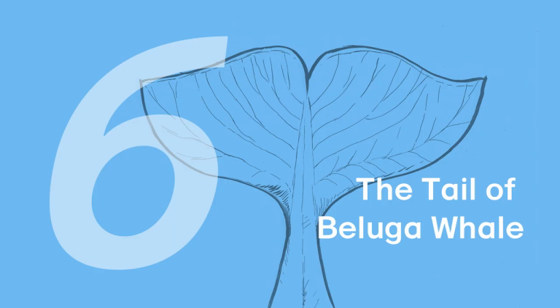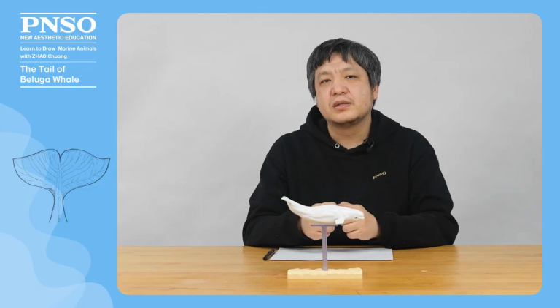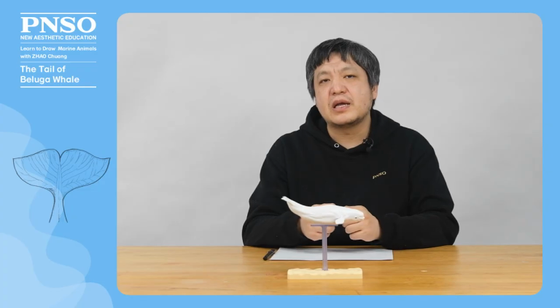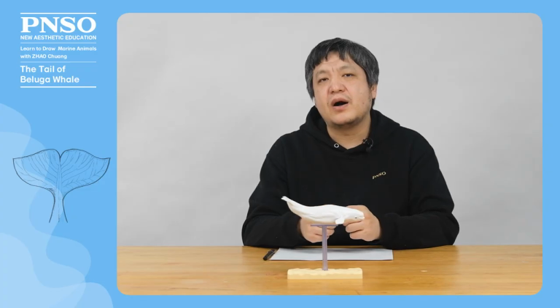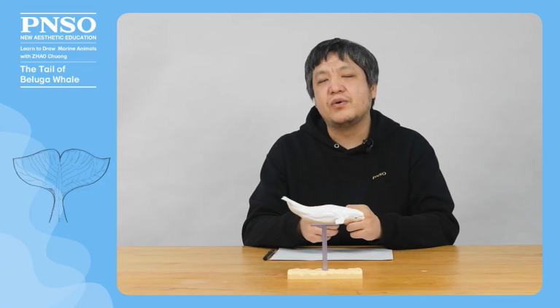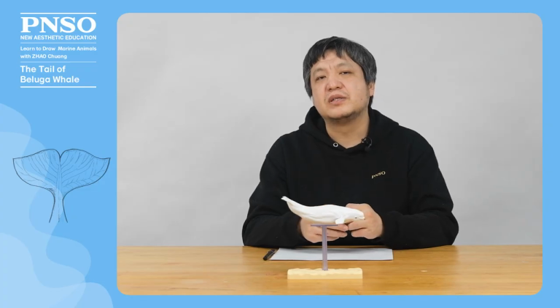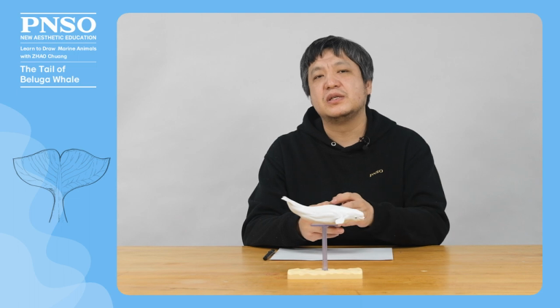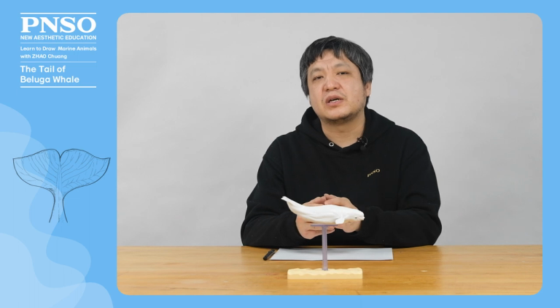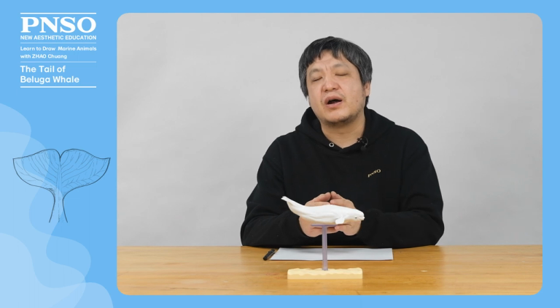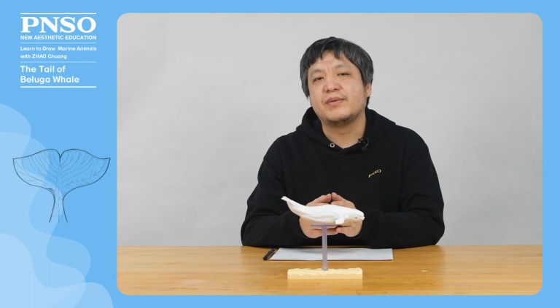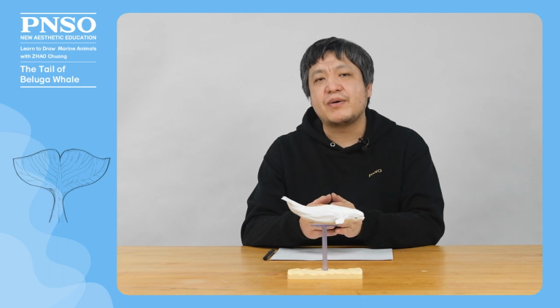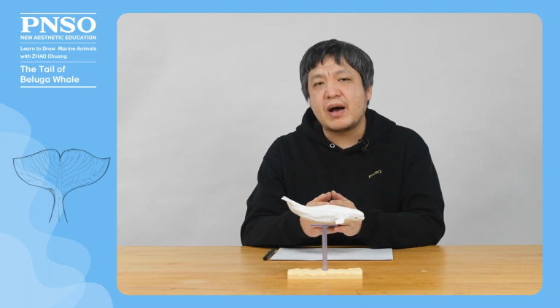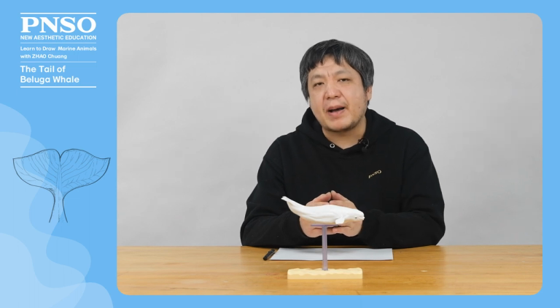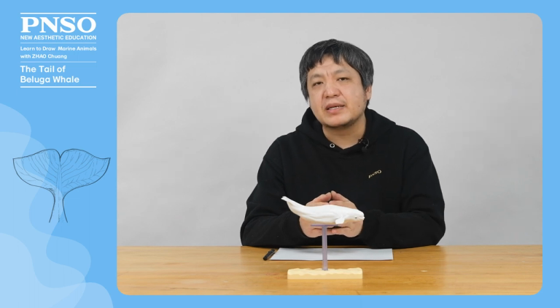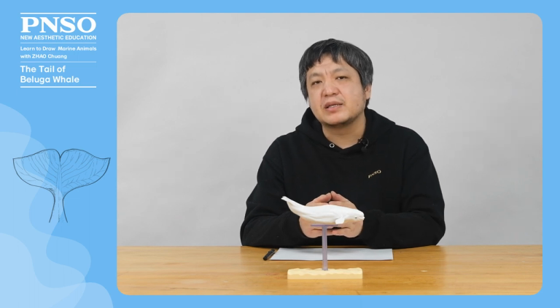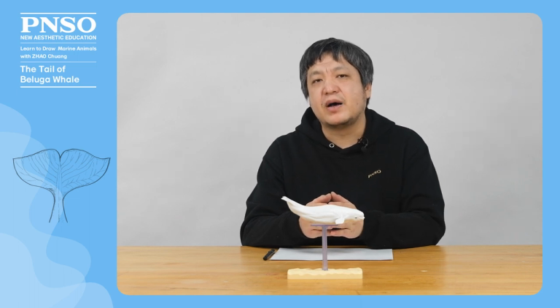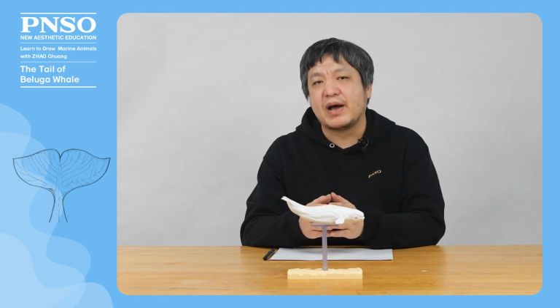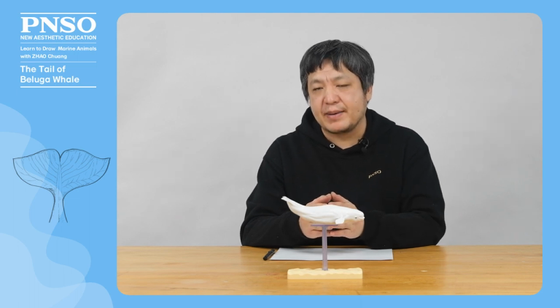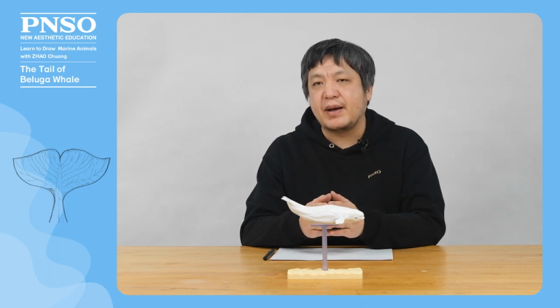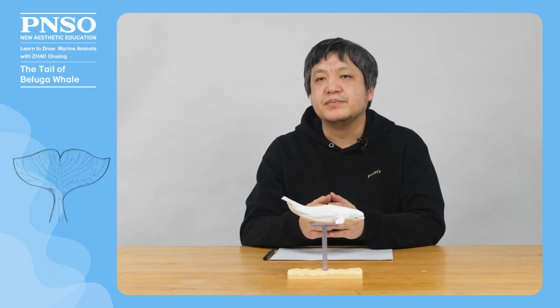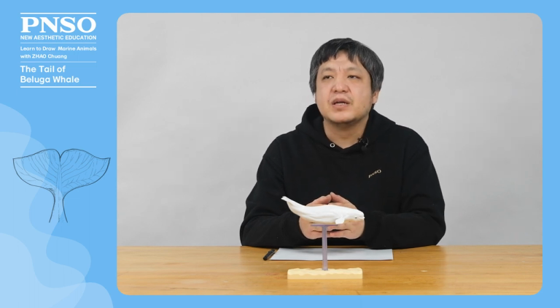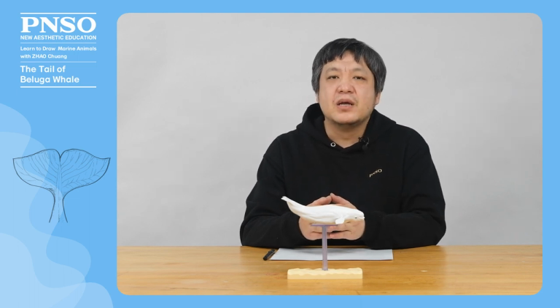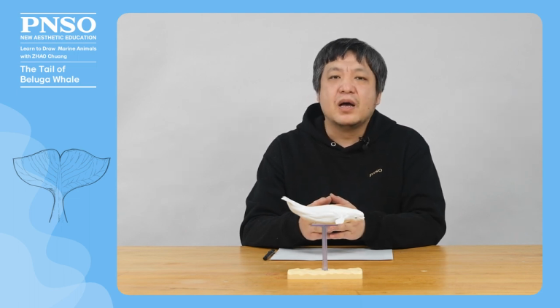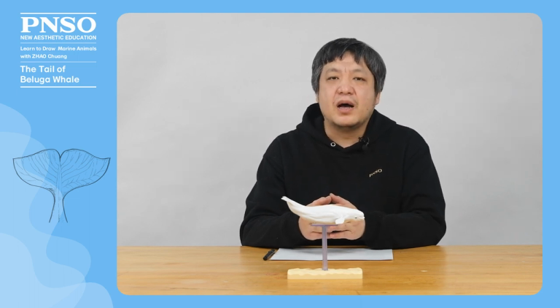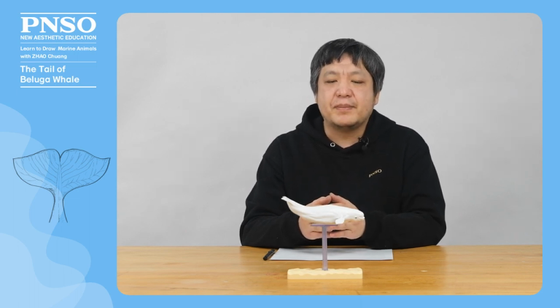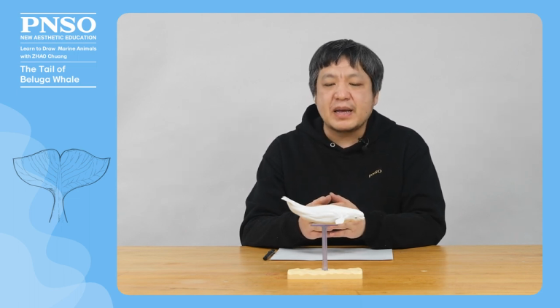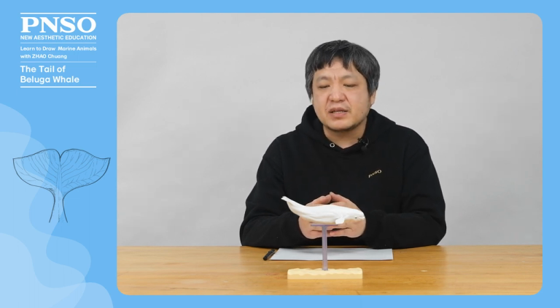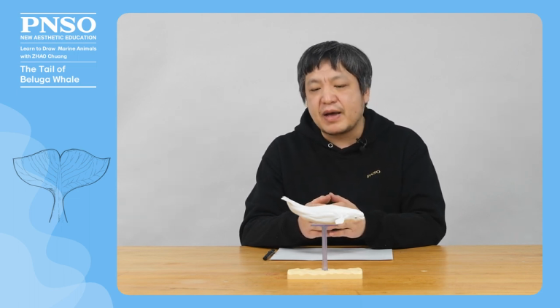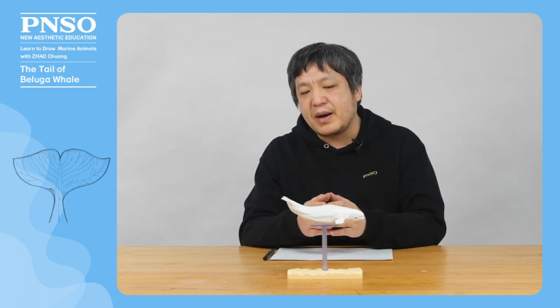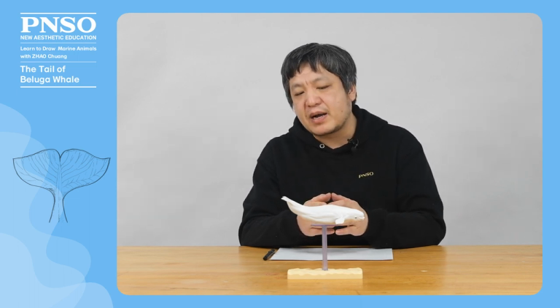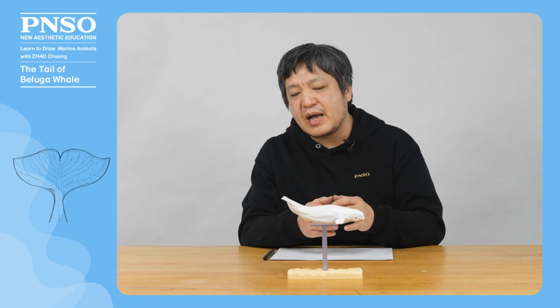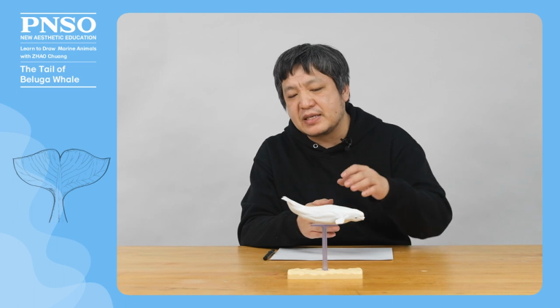Hello, everyone. I am Zhao Chuan. Today, let's draw the tail of the beluga whale.